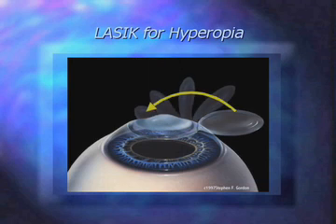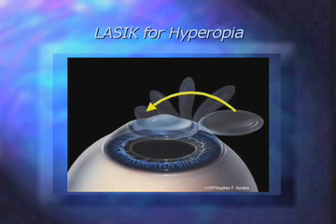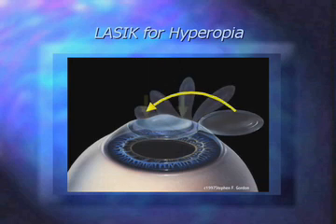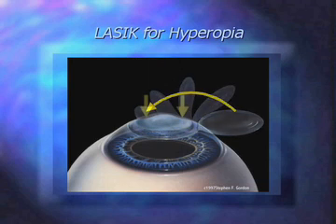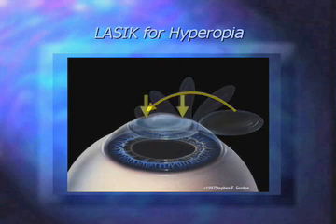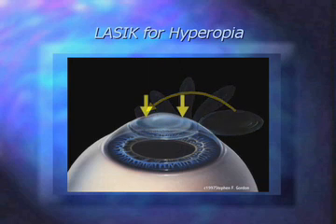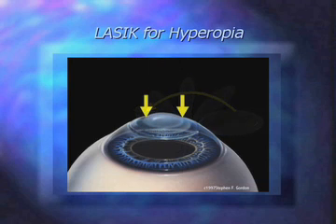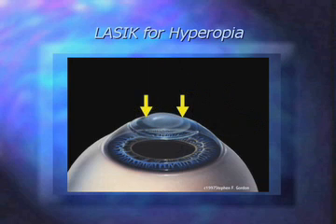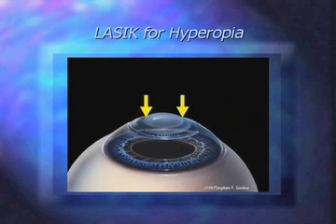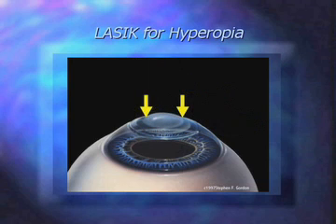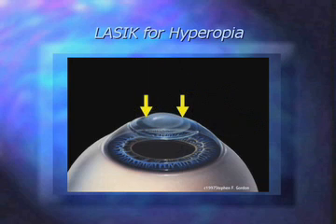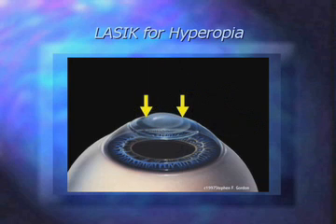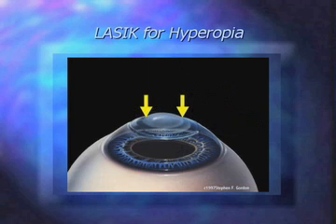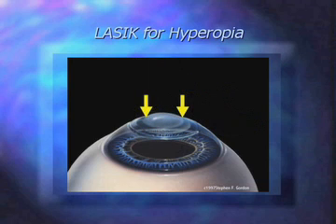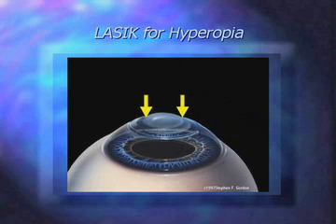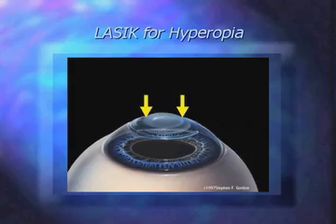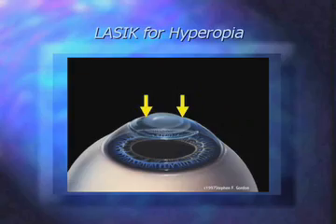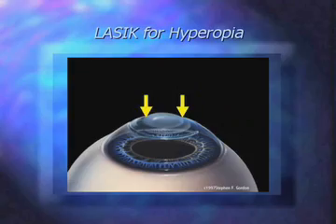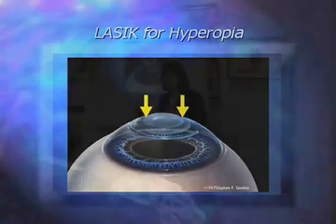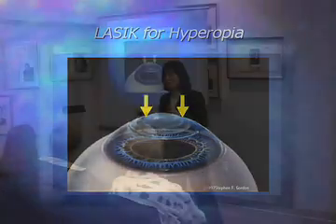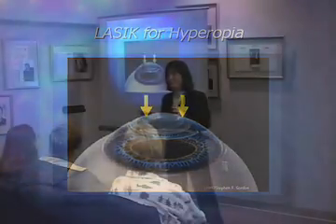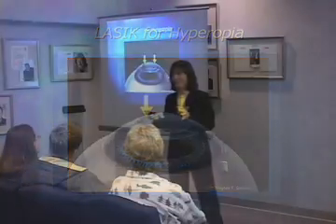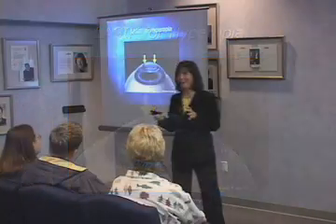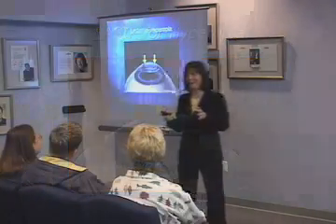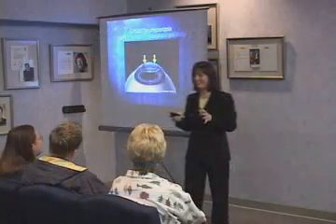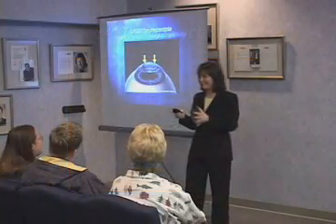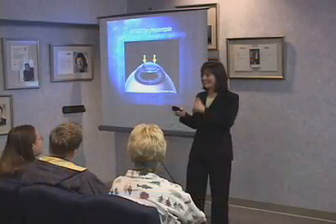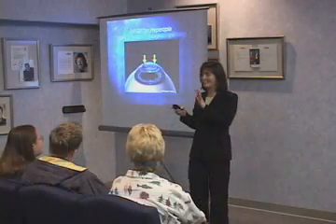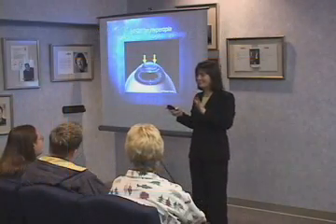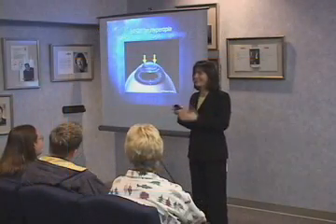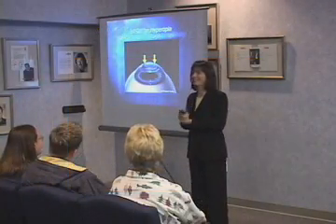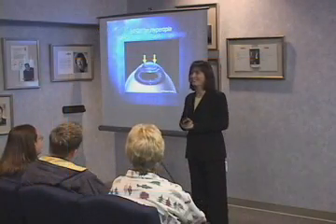Now, this is for illustration purposes. You won't get a big dimple on the surface of your eye. You'll be able to tell how it's done.